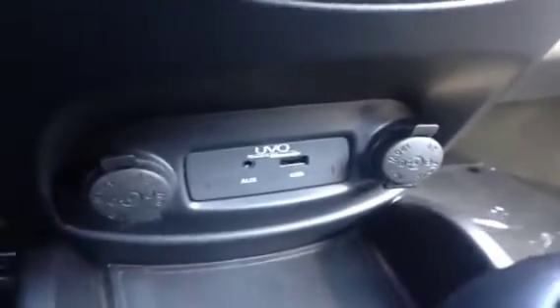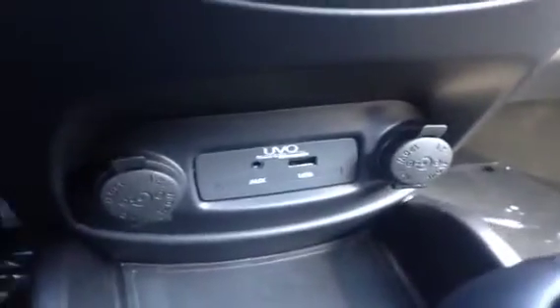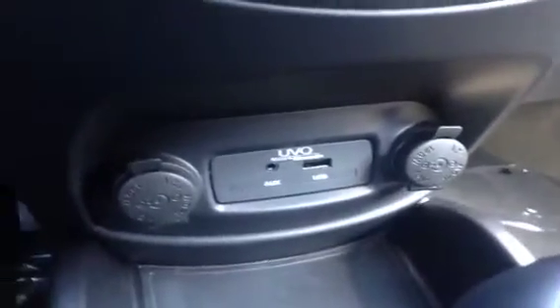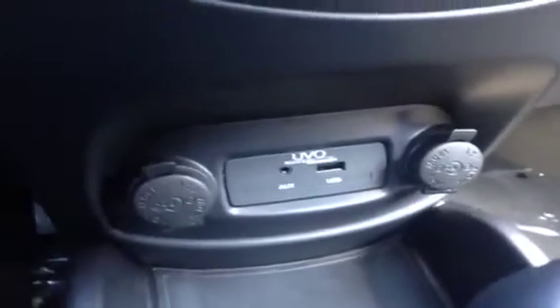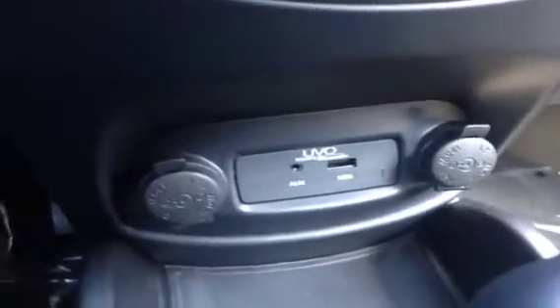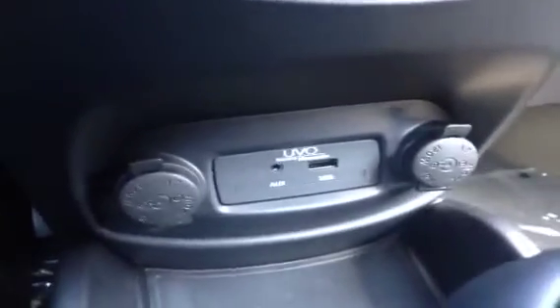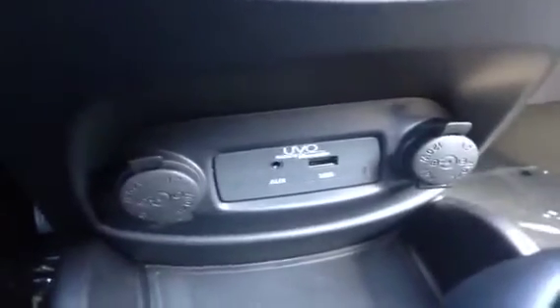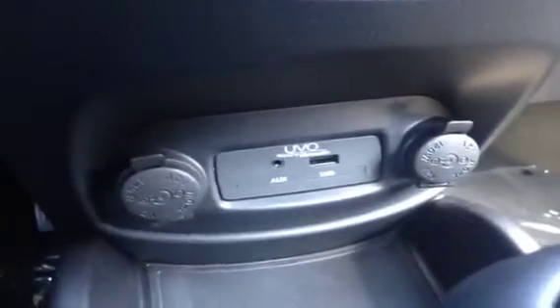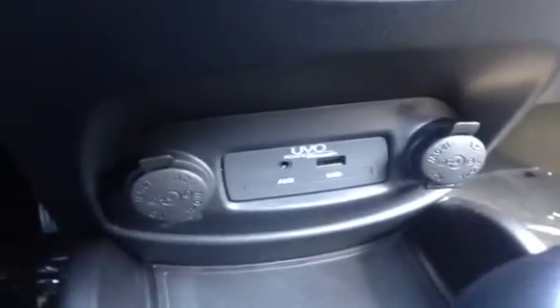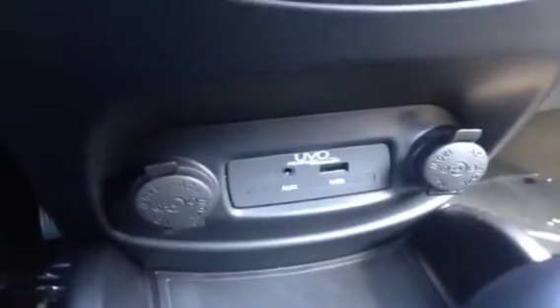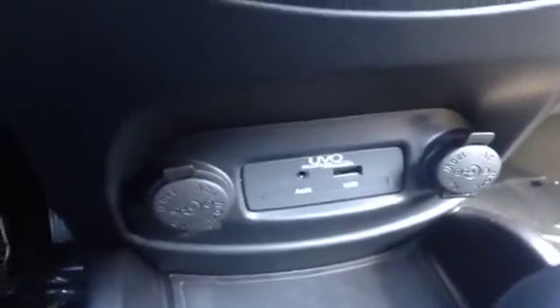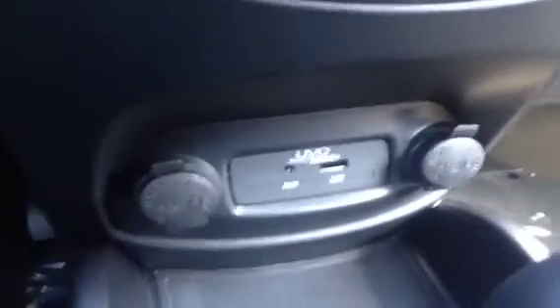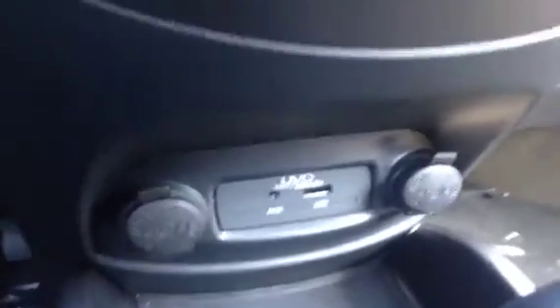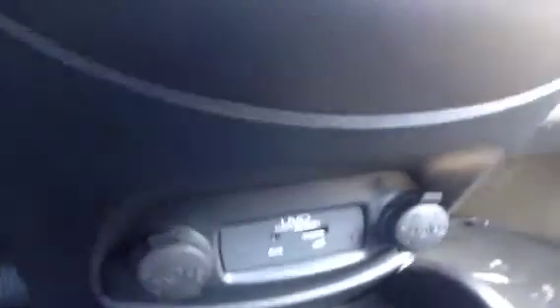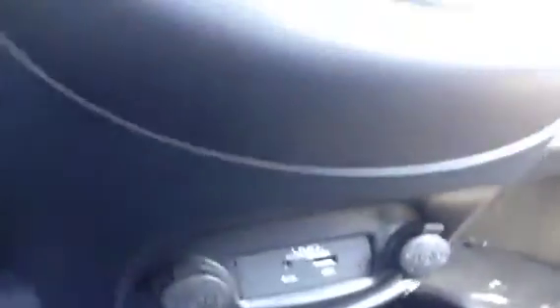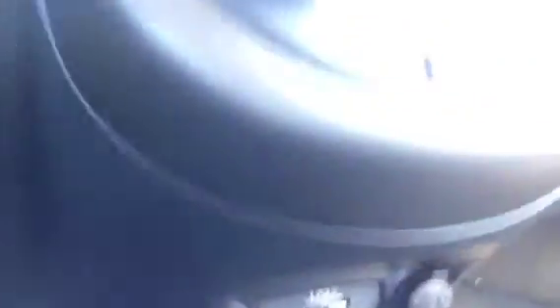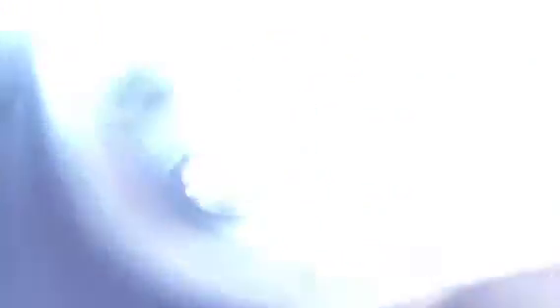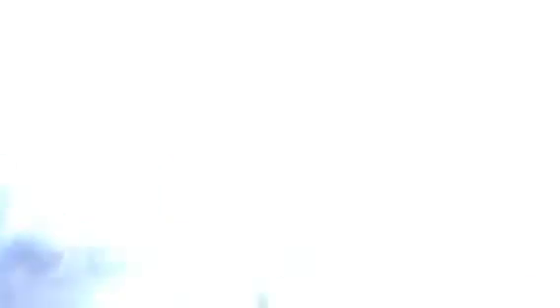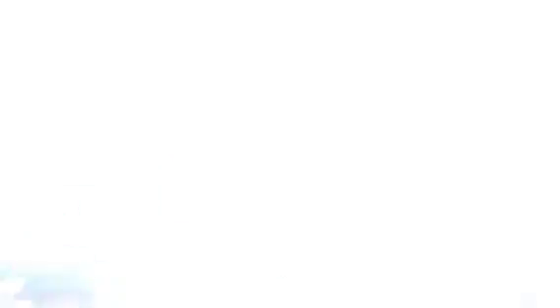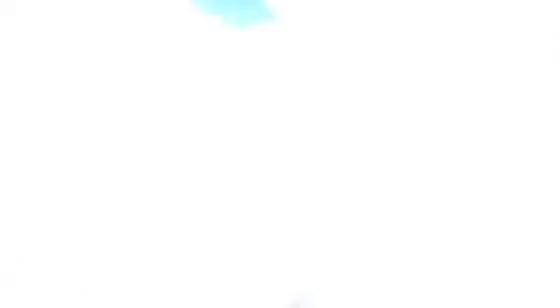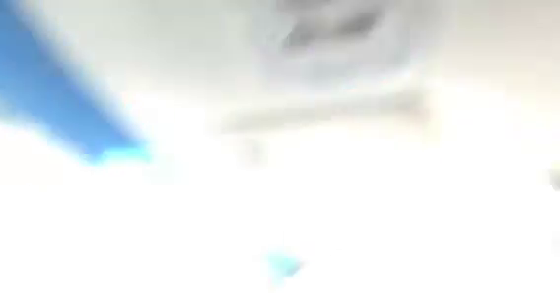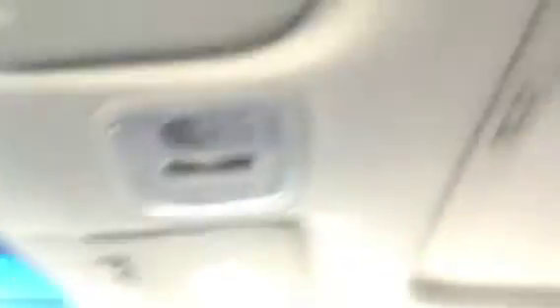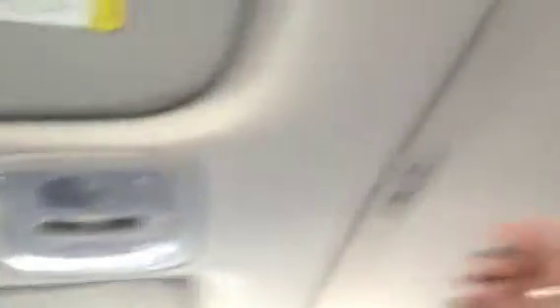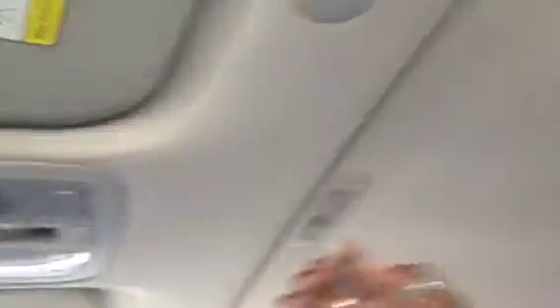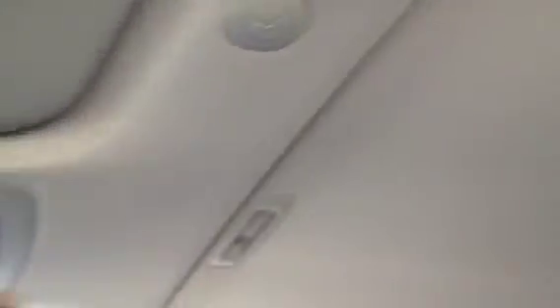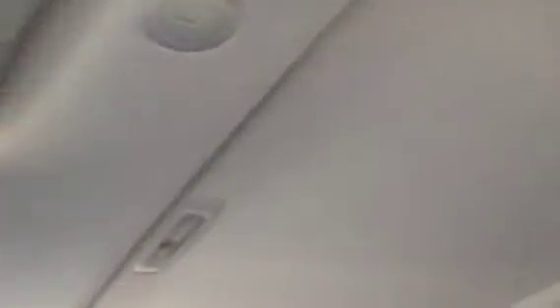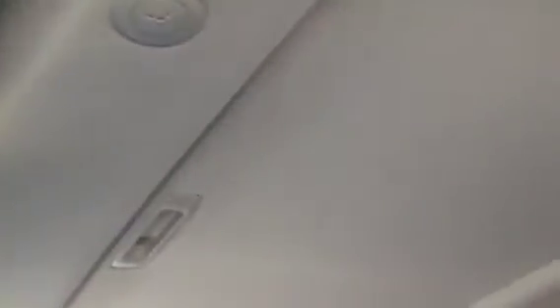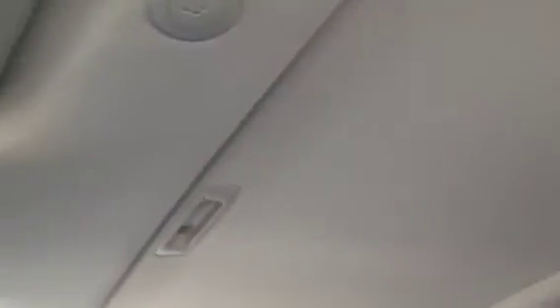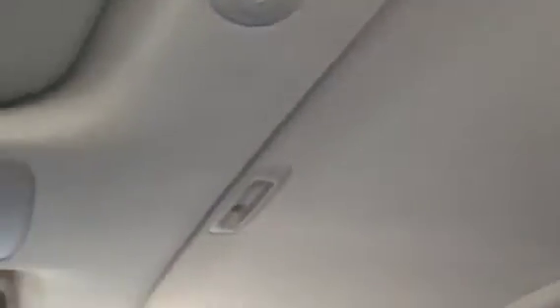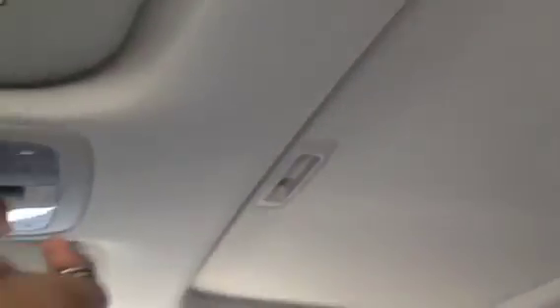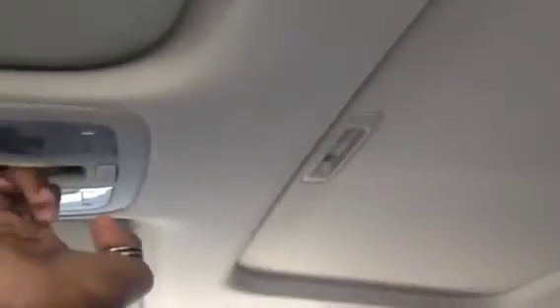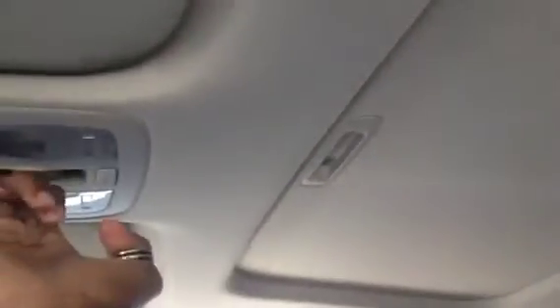We also have two 12-volt power outlets to keep everything energized as you go. Let me take you up top for a very nice feature — the sunroof.